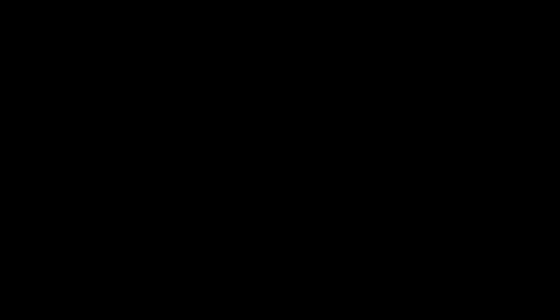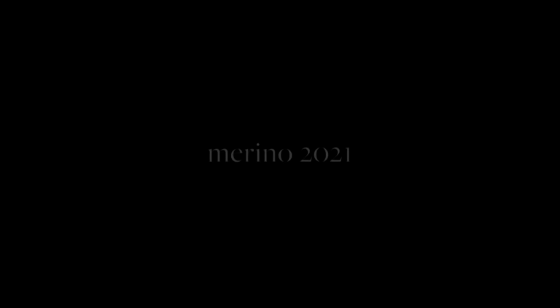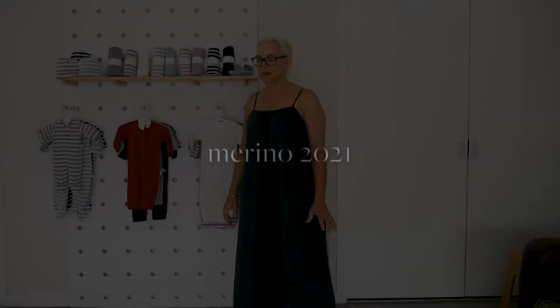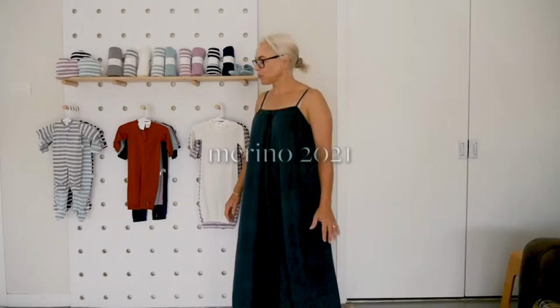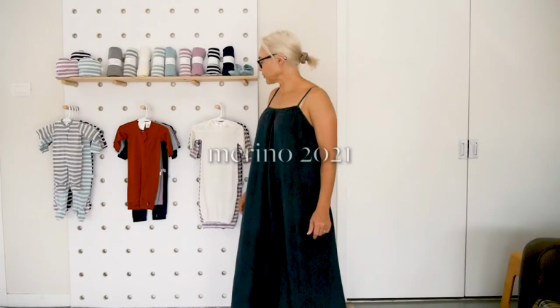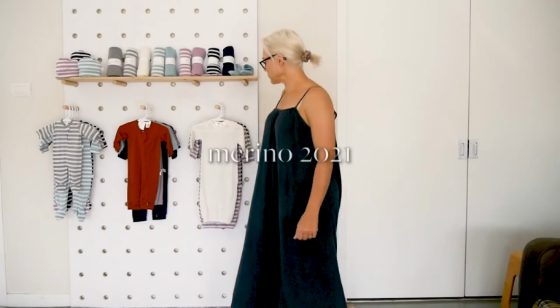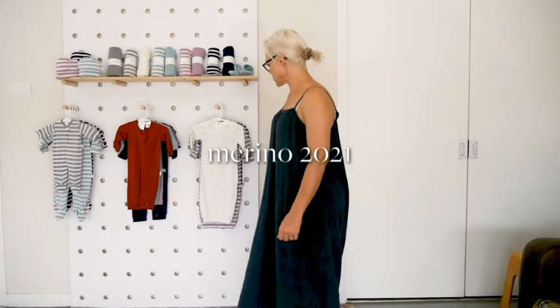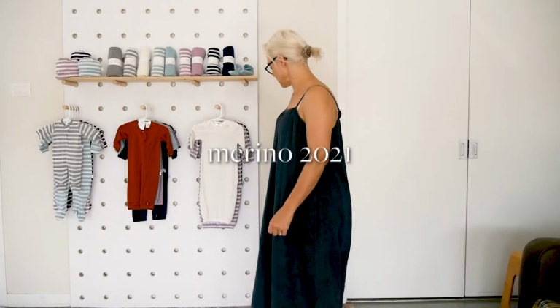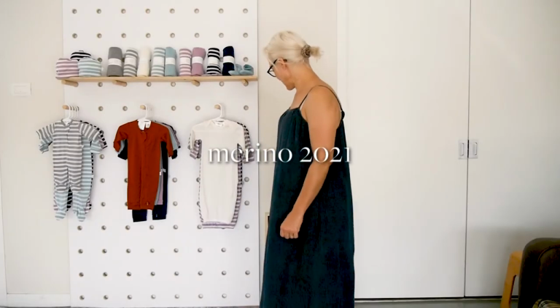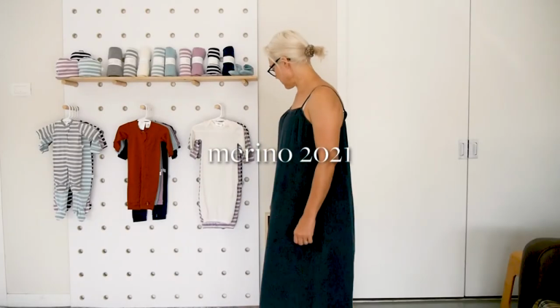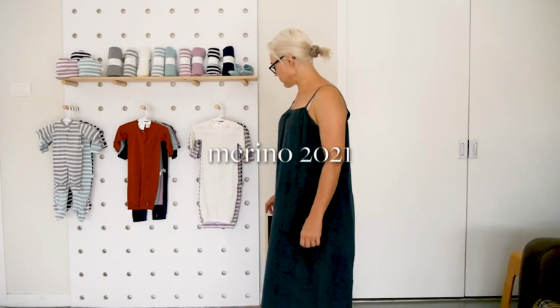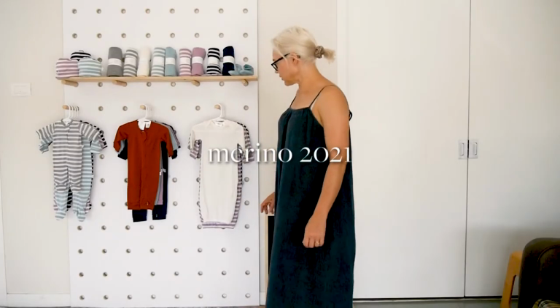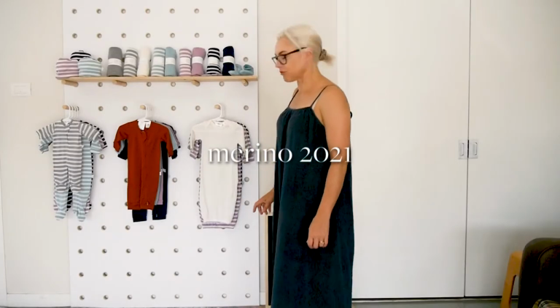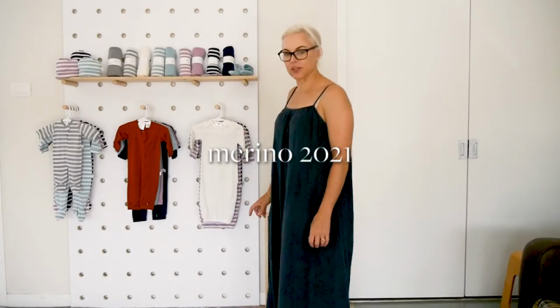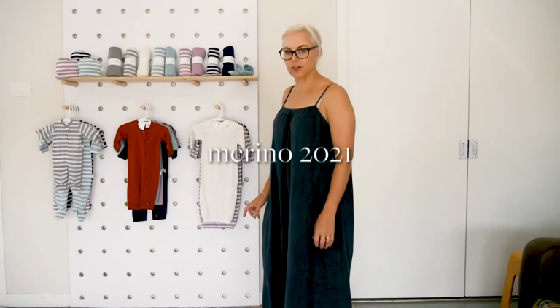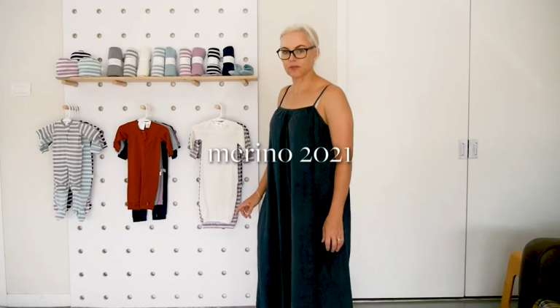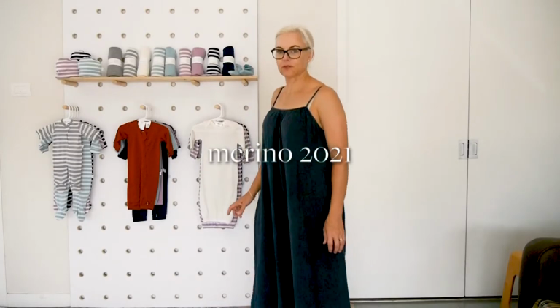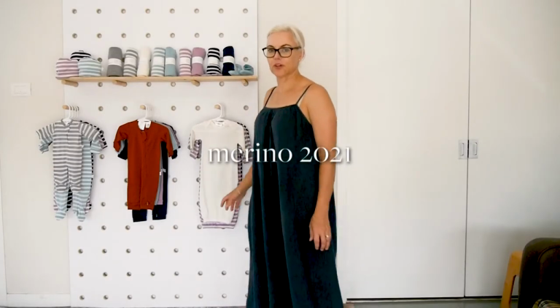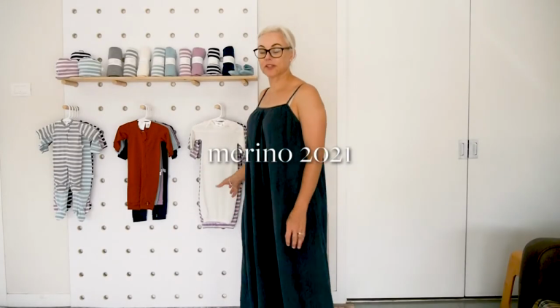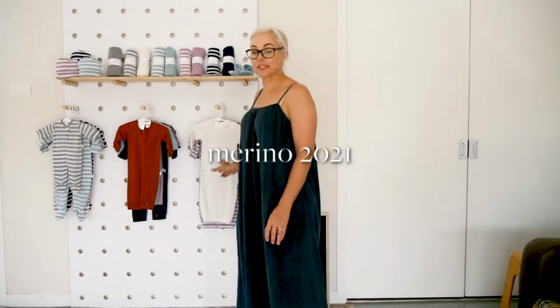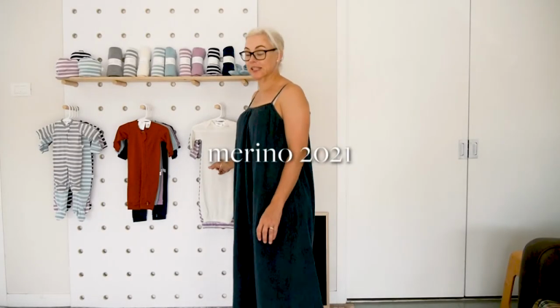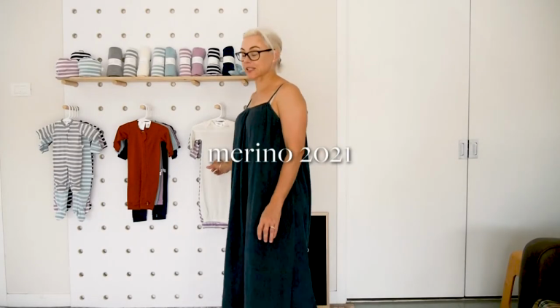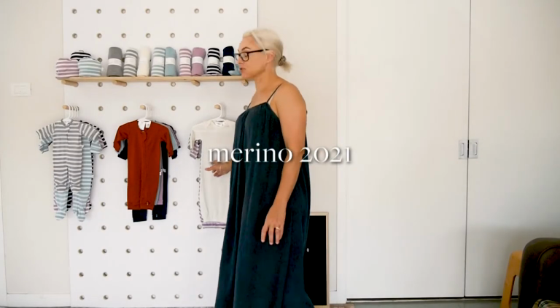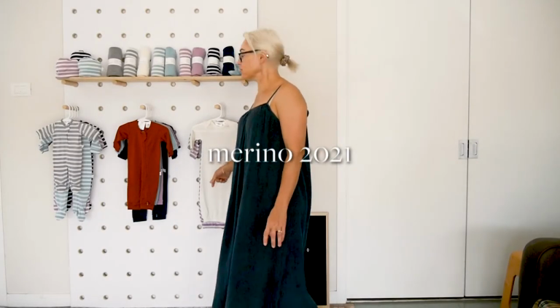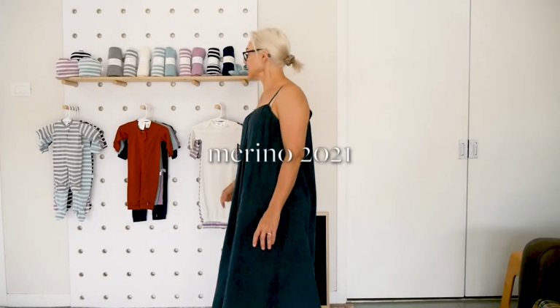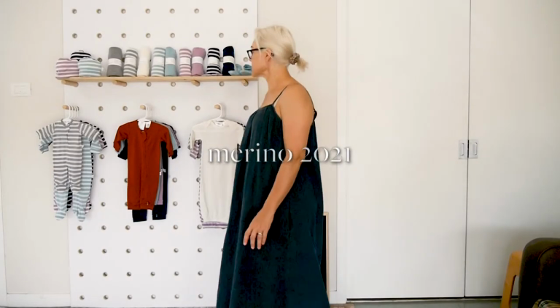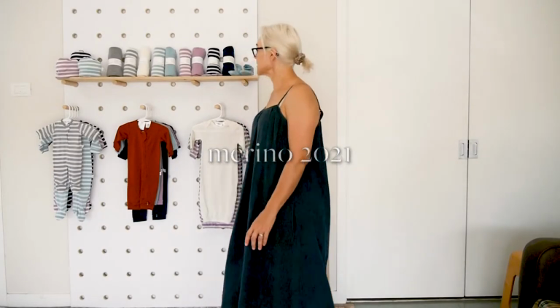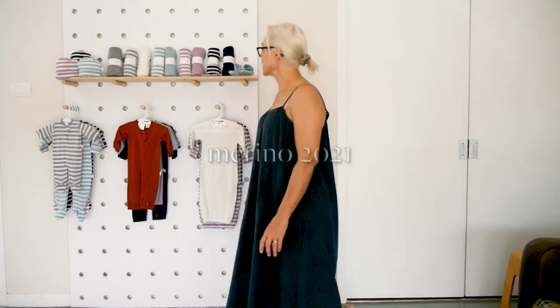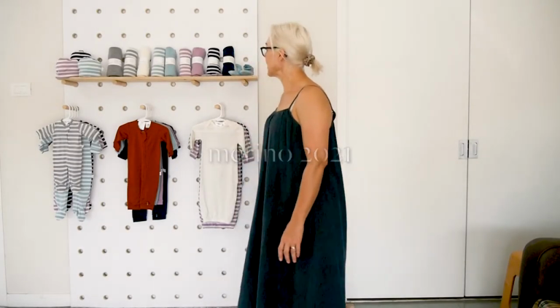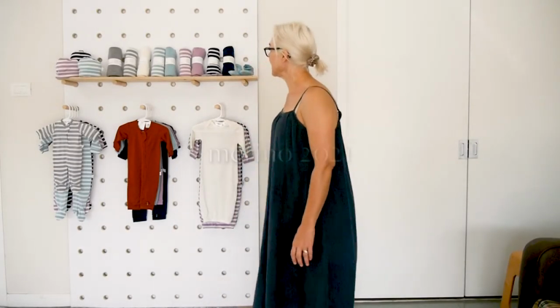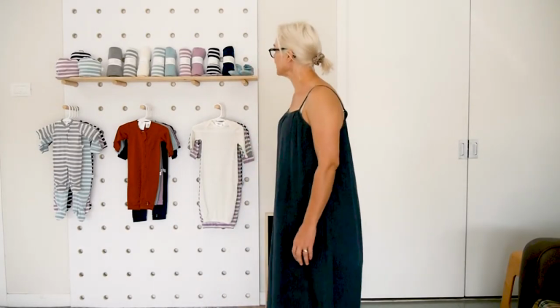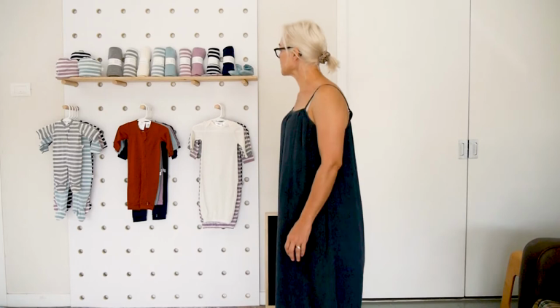Hi and welcome to our merino video for this season 2021.